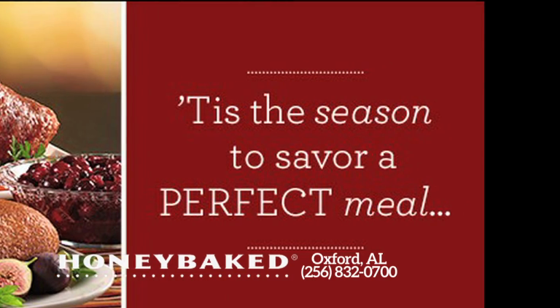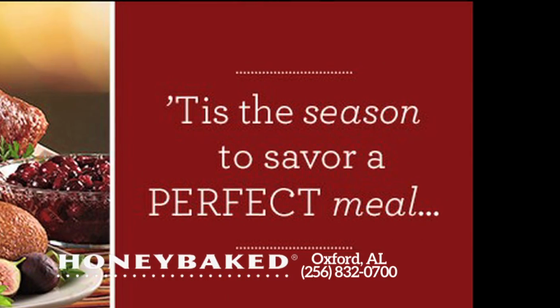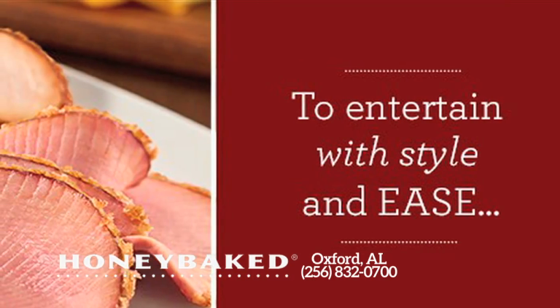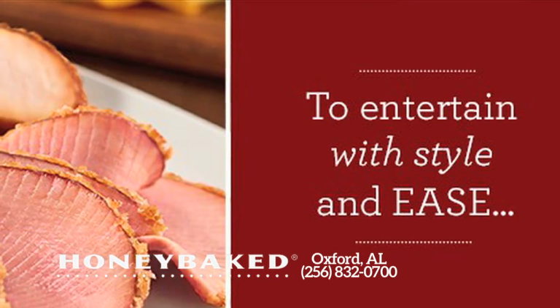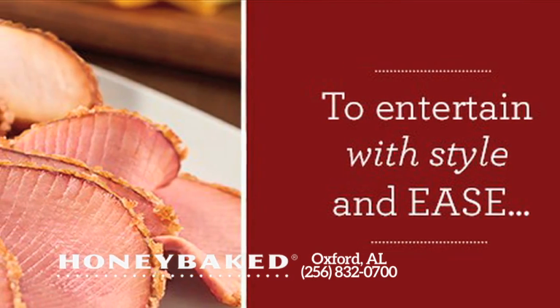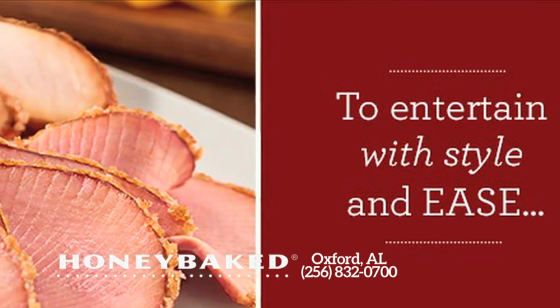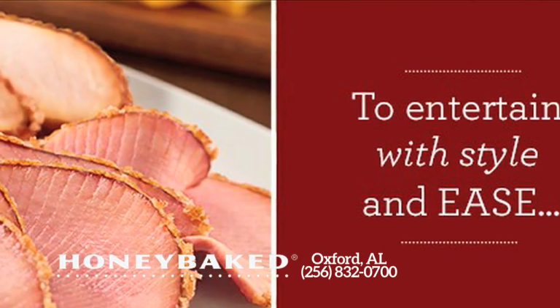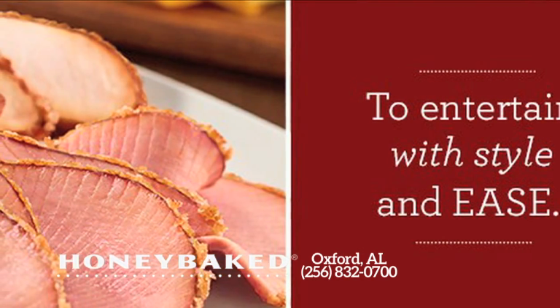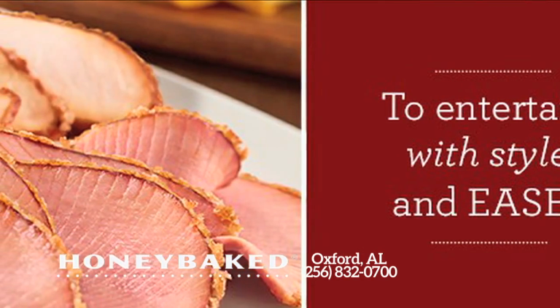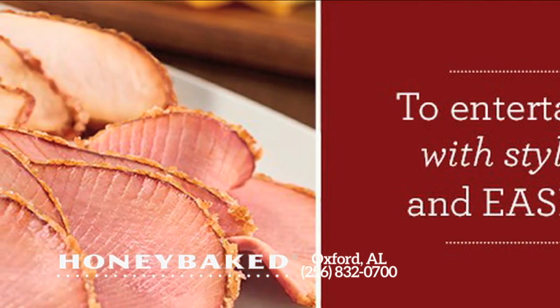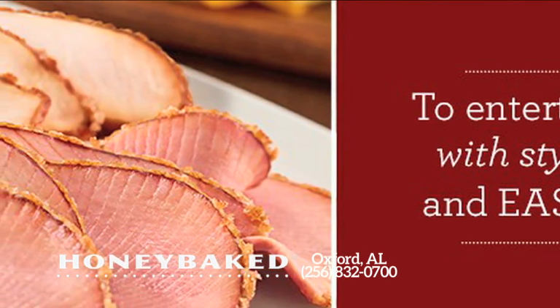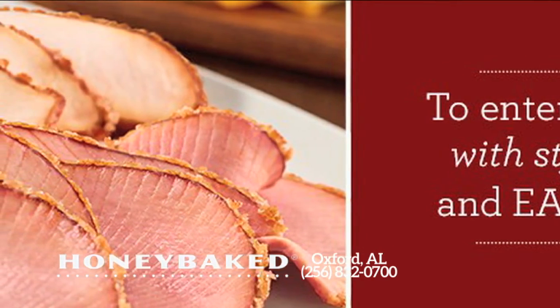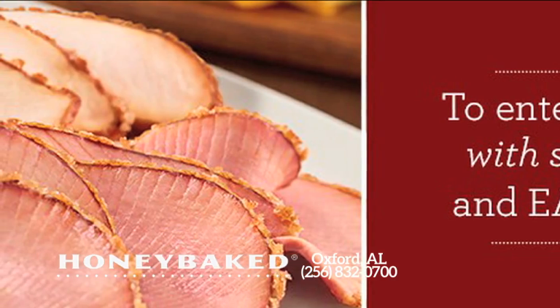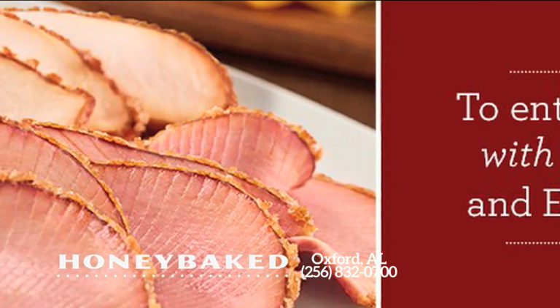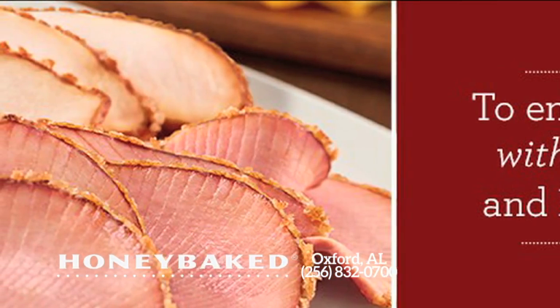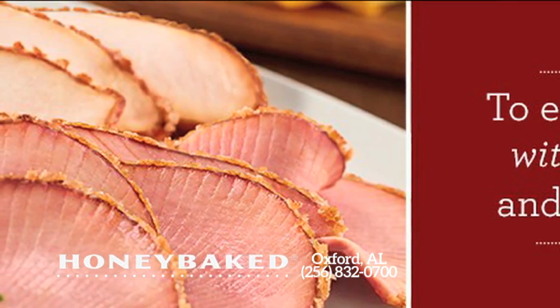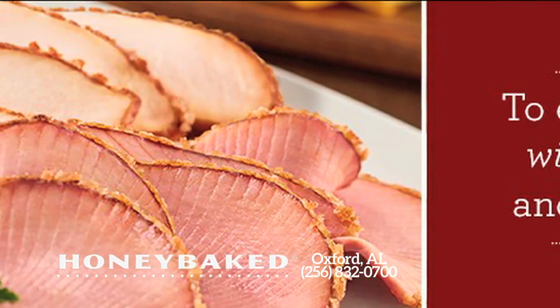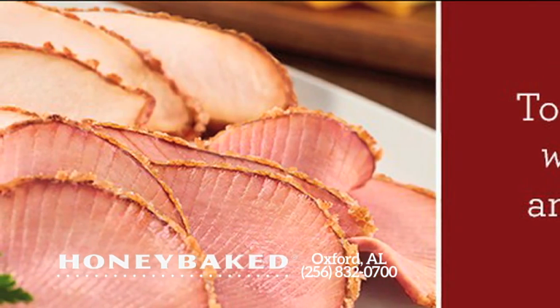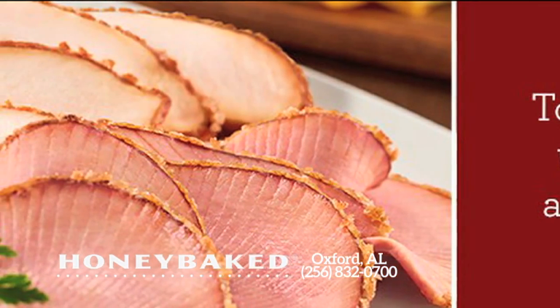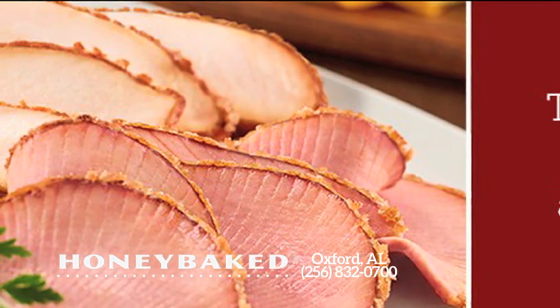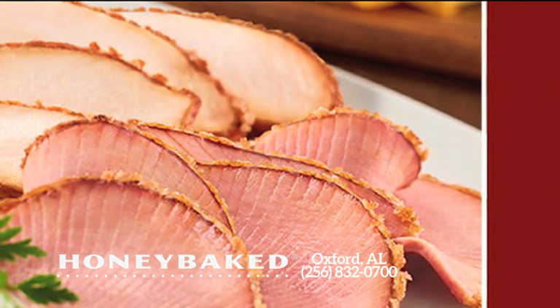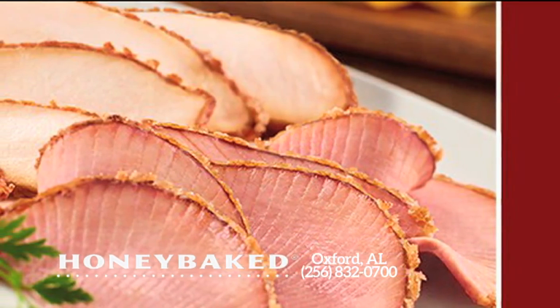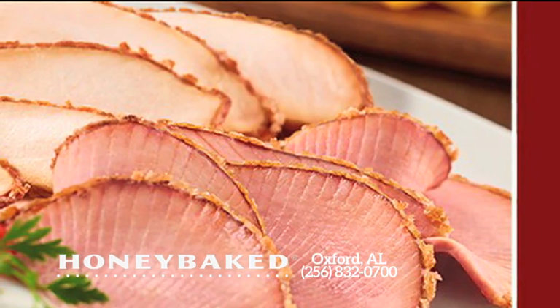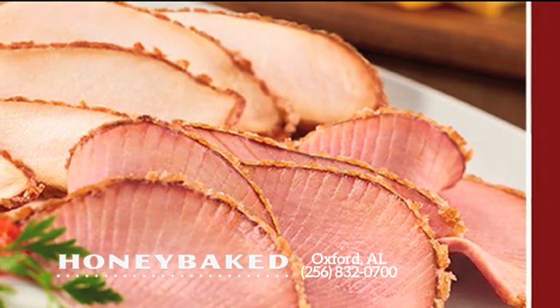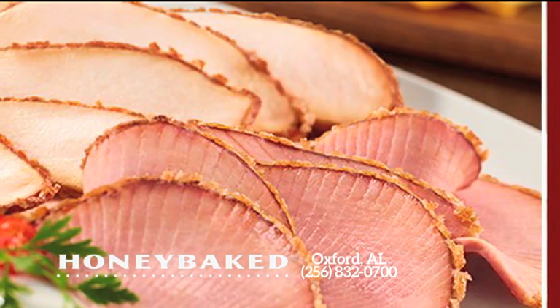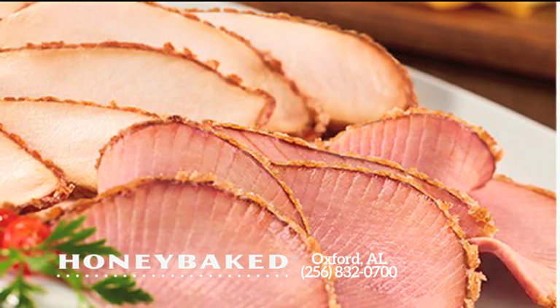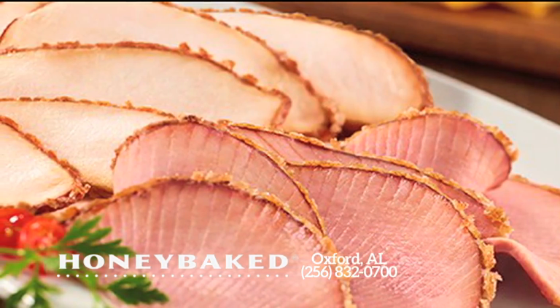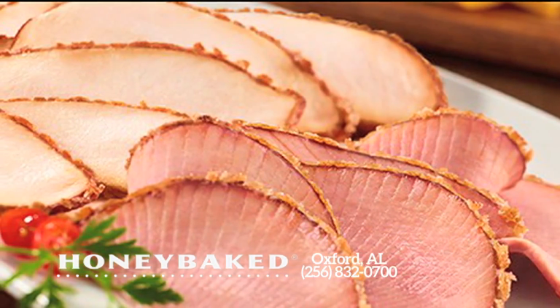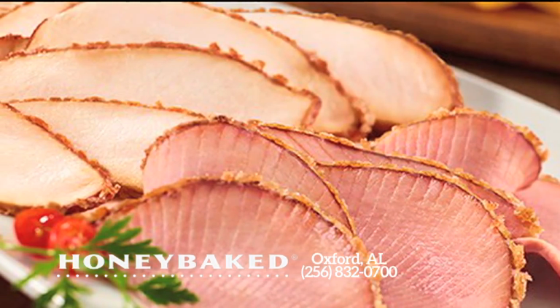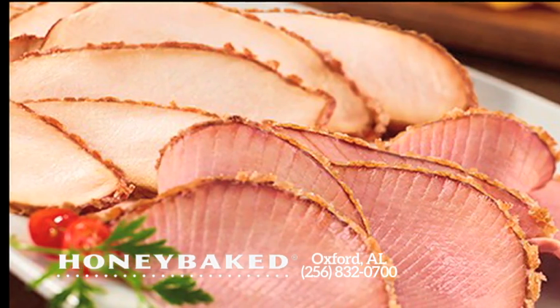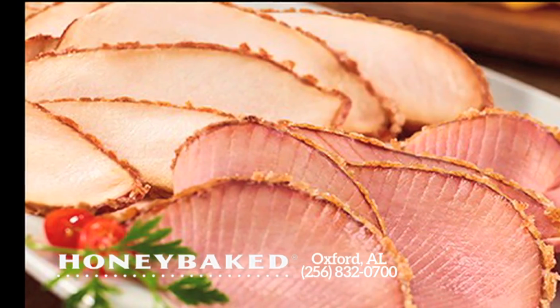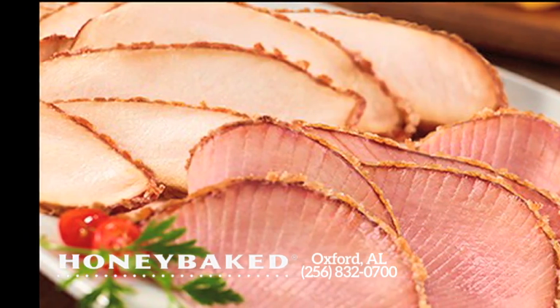But don't take my word for it. Stop by your local Honey Baked store and experience the difference a Honey Baked ham will make on your holiday table.